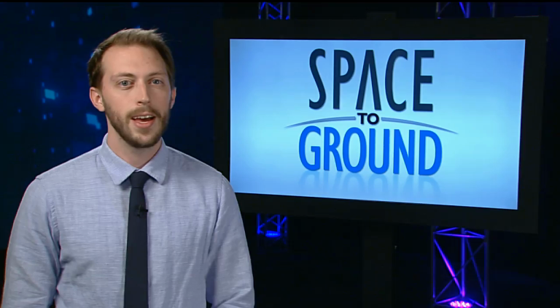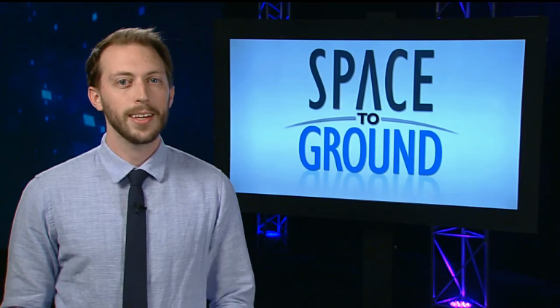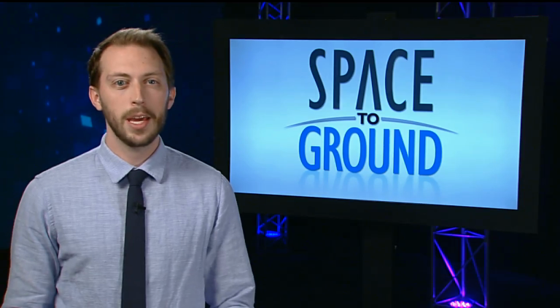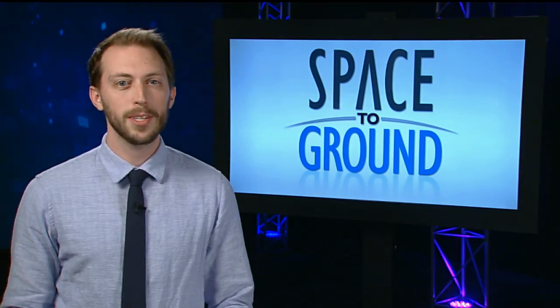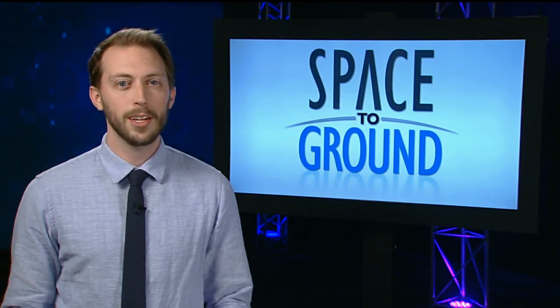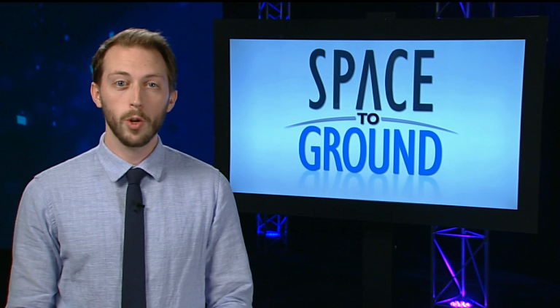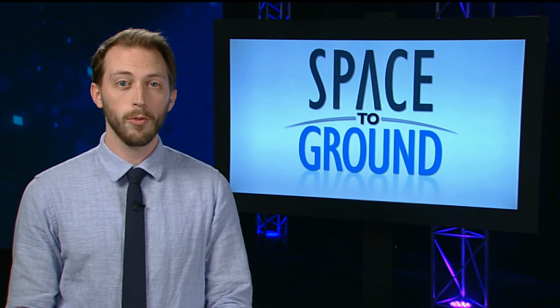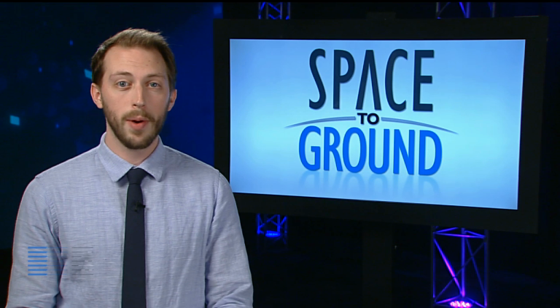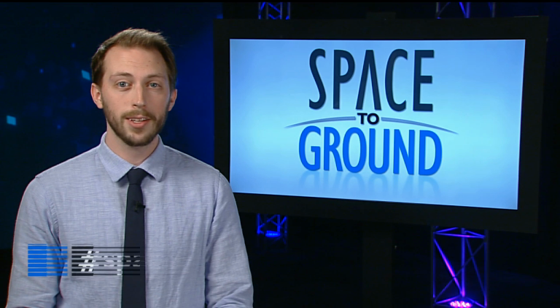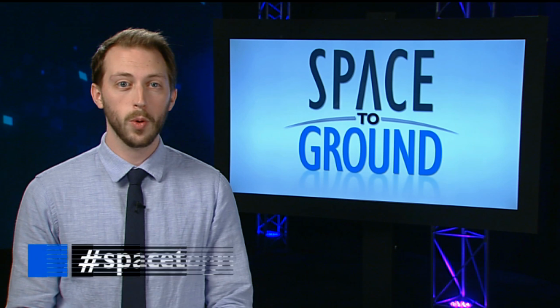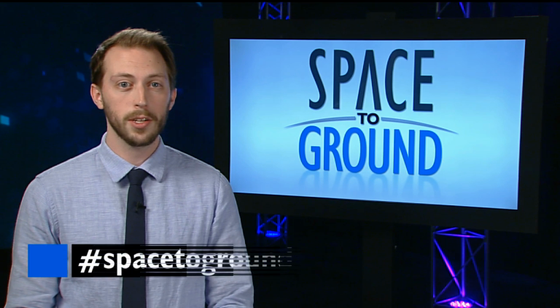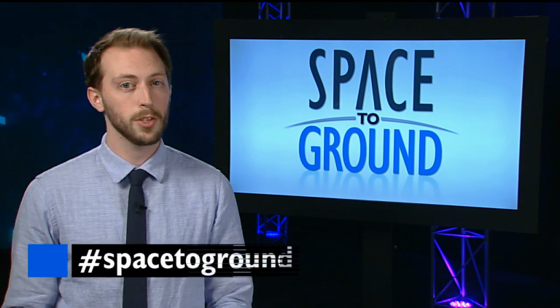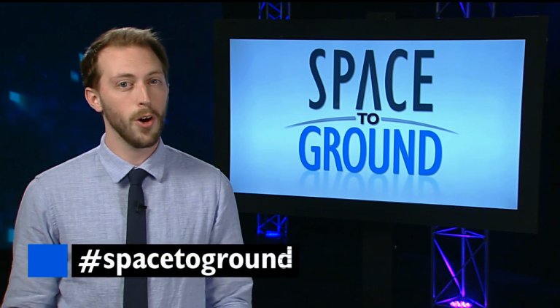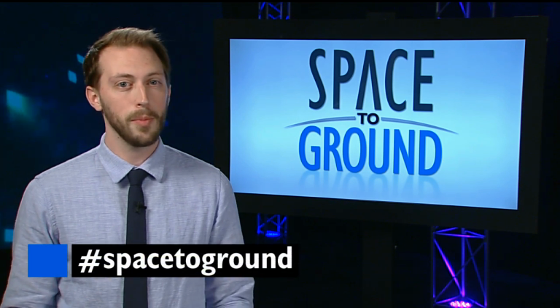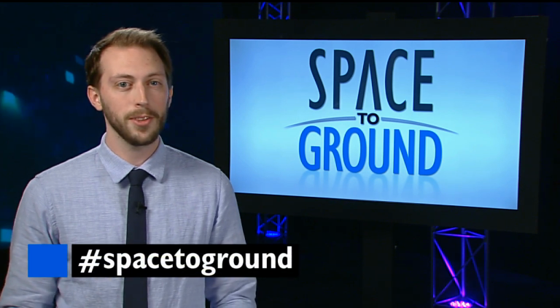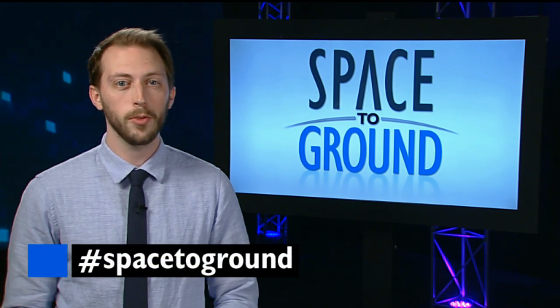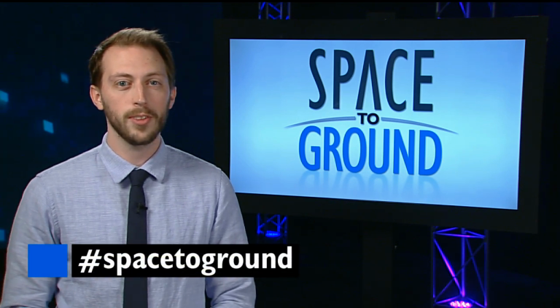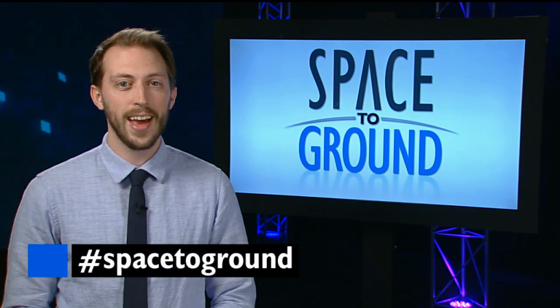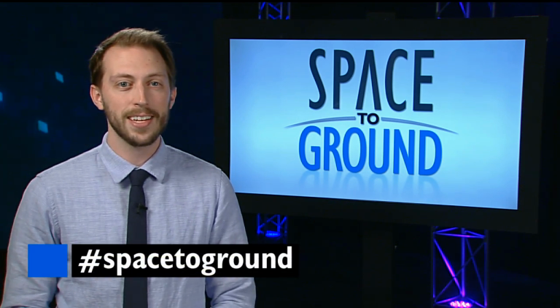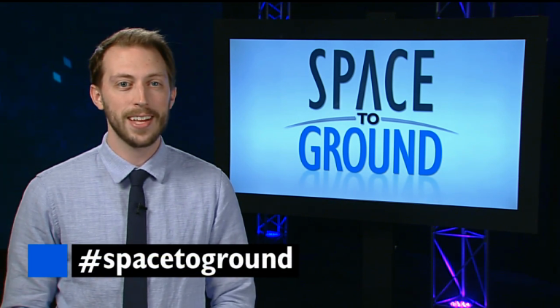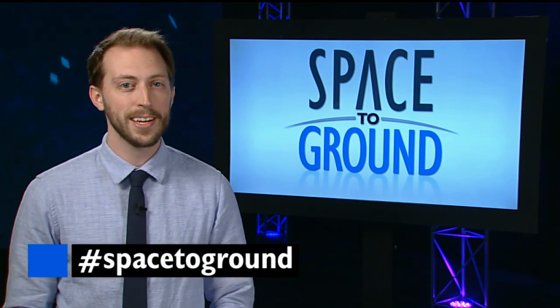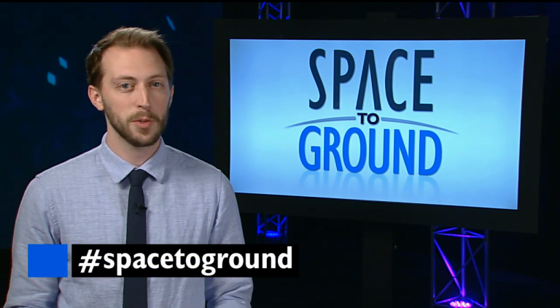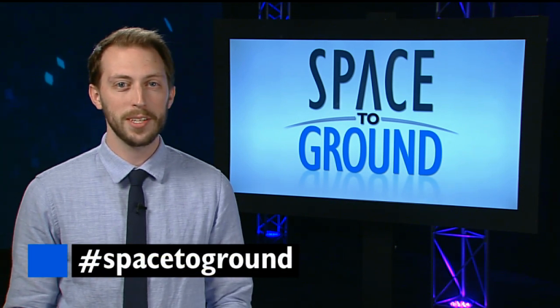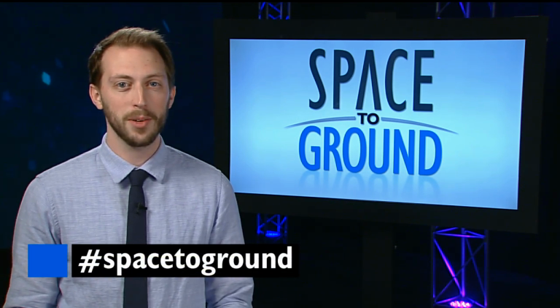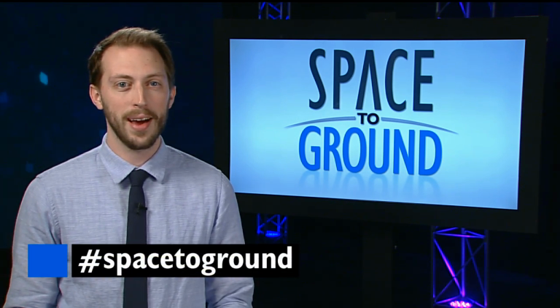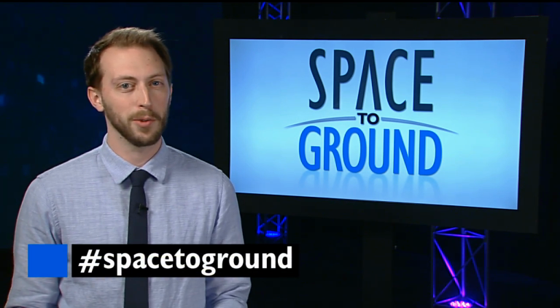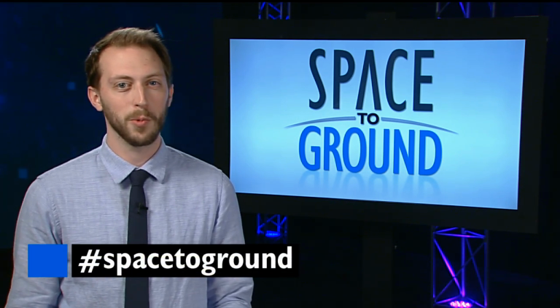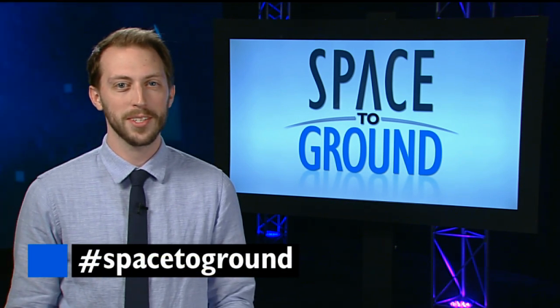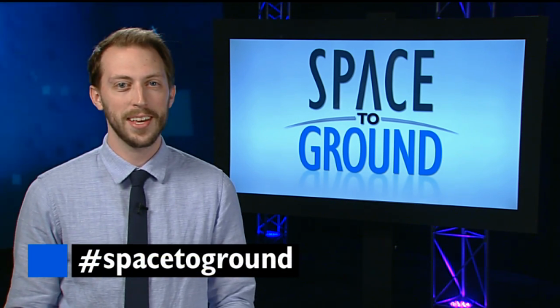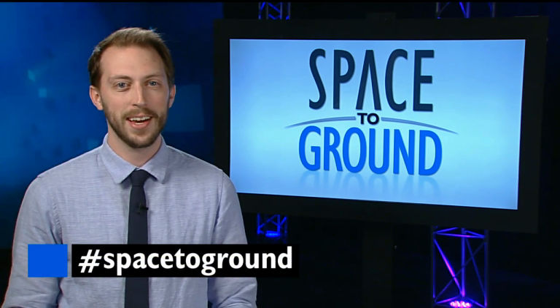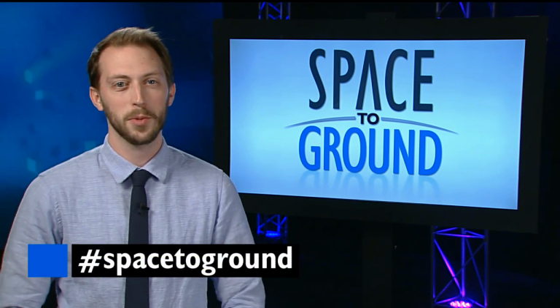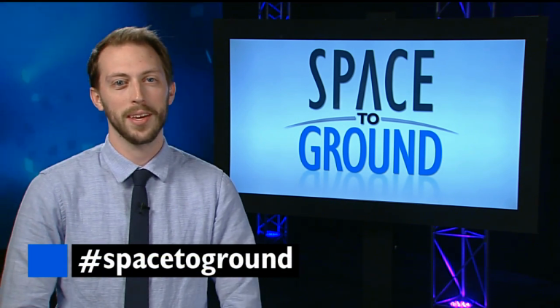Keep sending your robotics questions all month using the hashtag SpaceToGround. We'll see you next week.